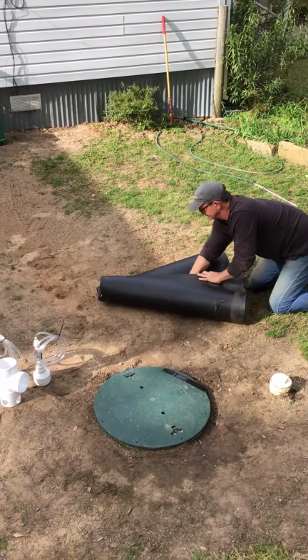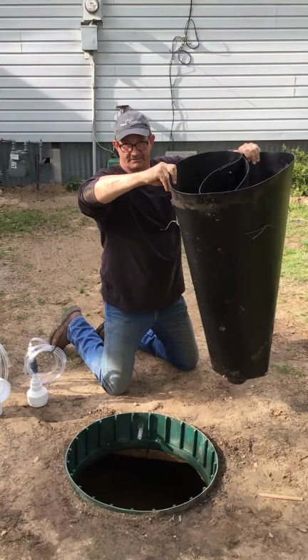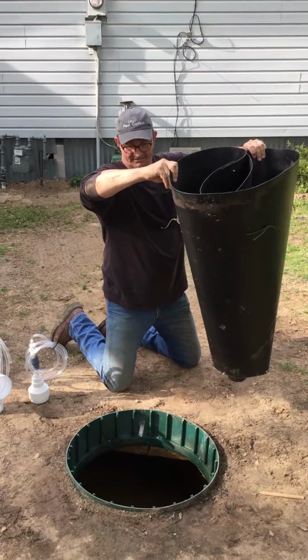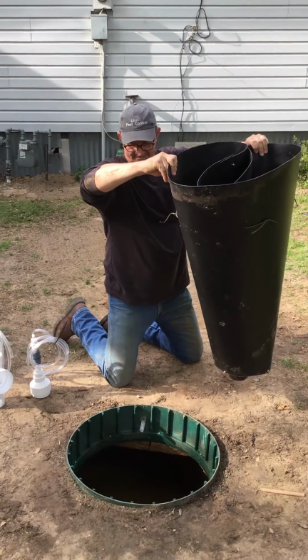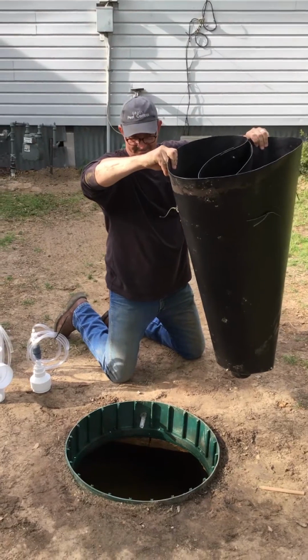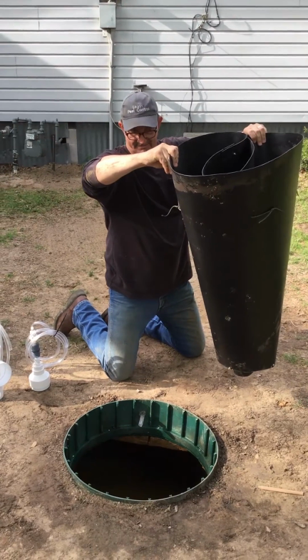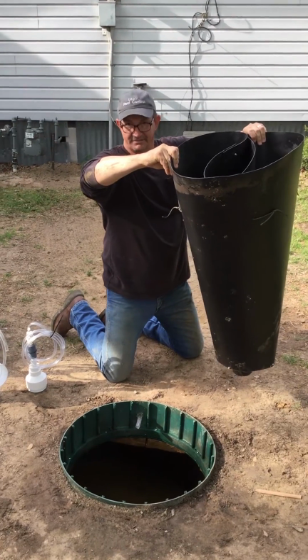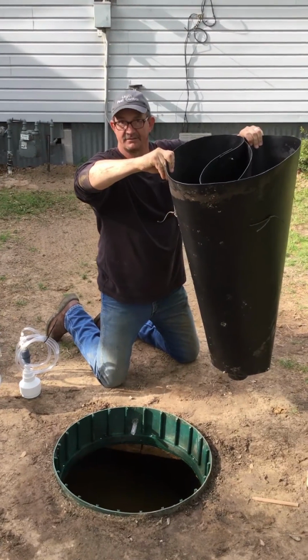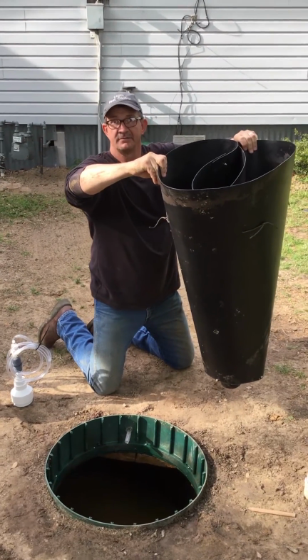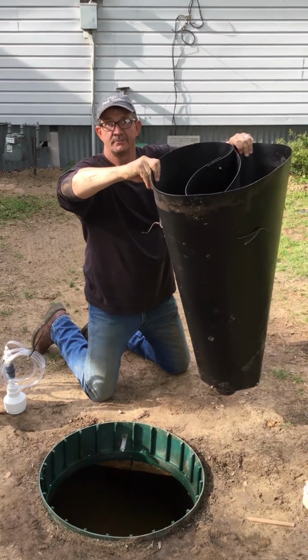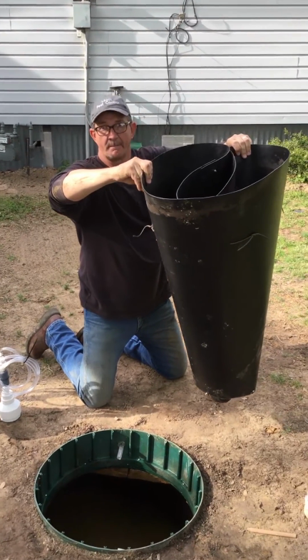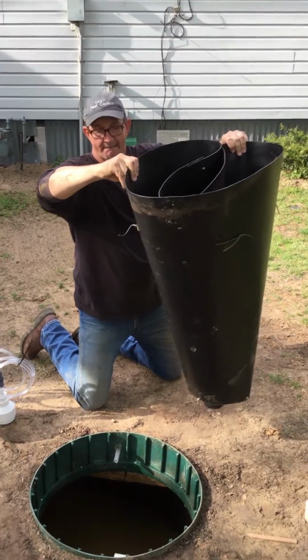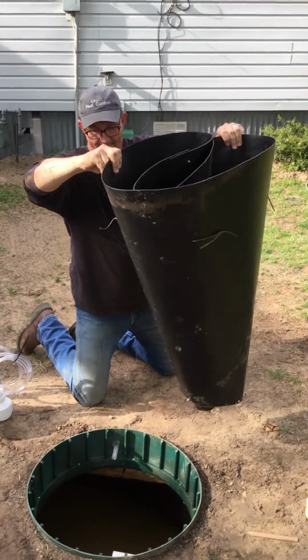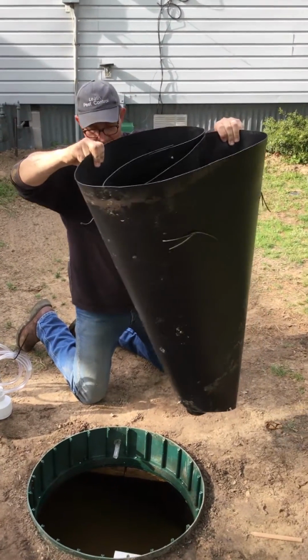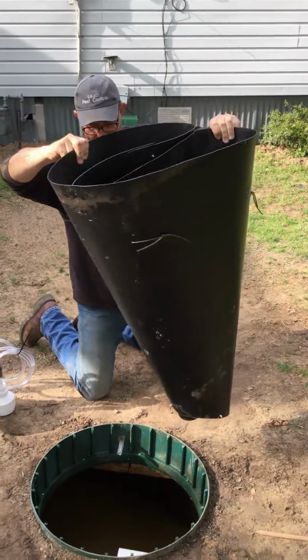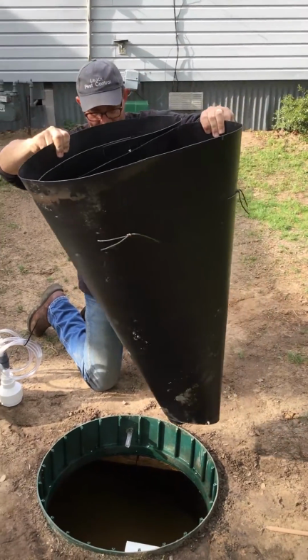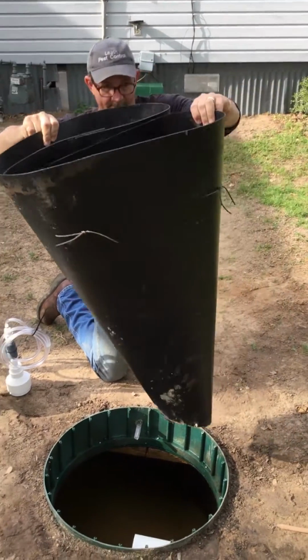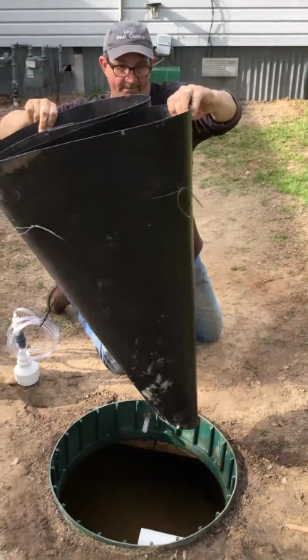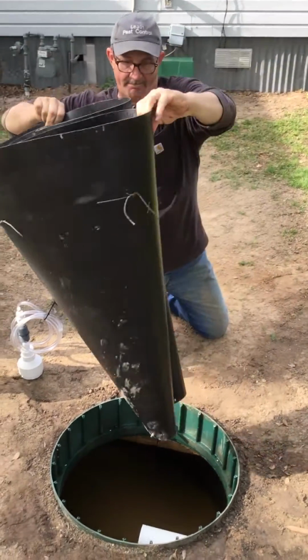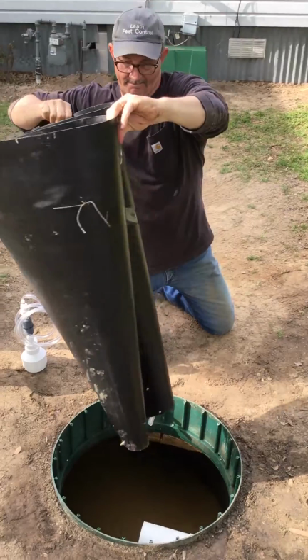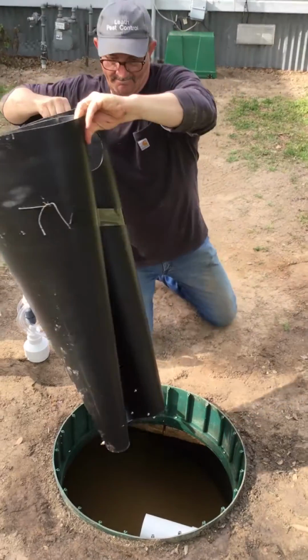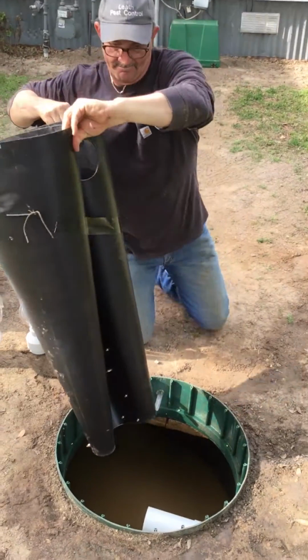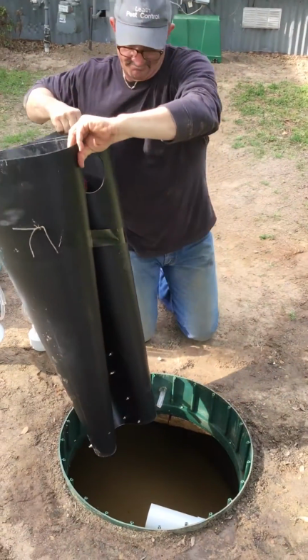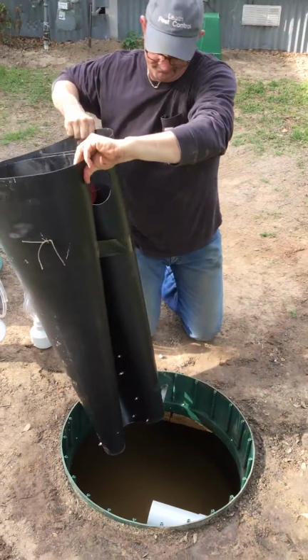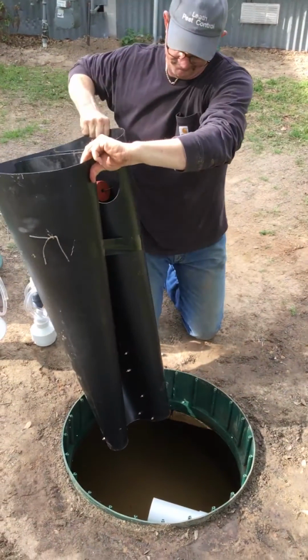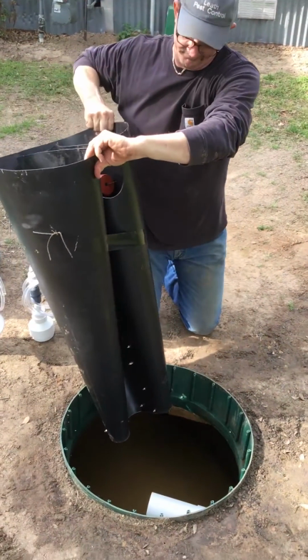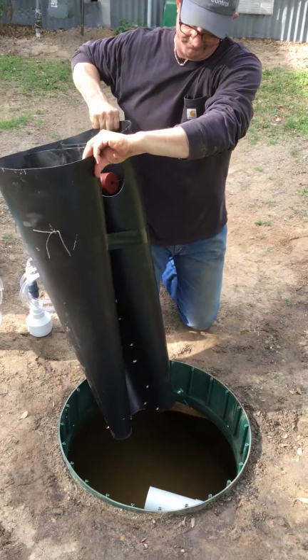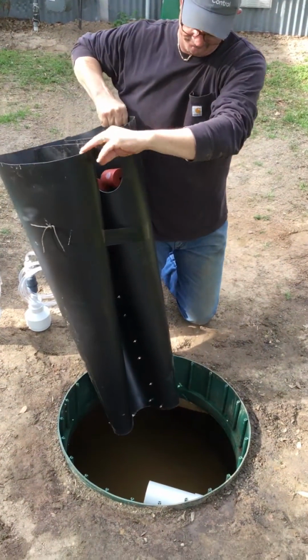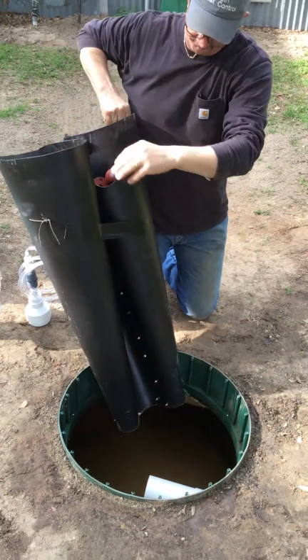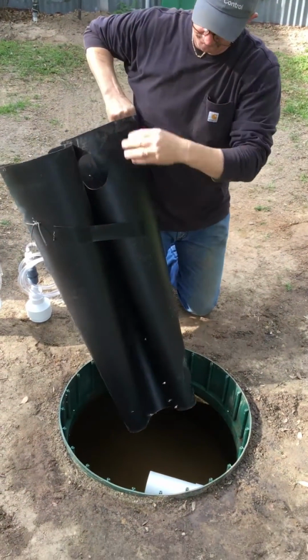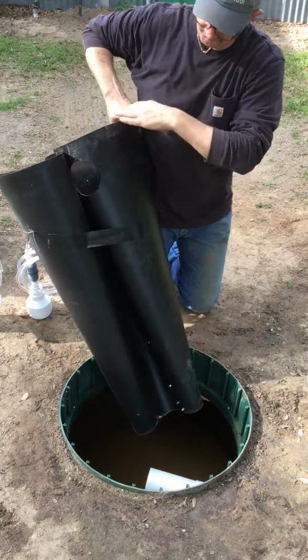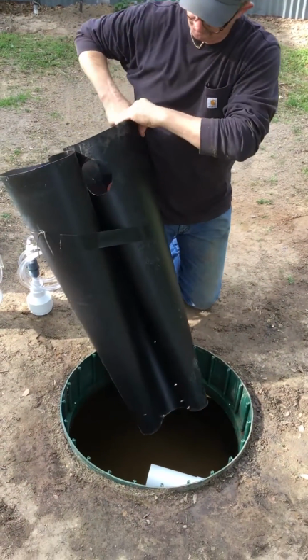Now we're fixing to install the clarifier into the septic tank.